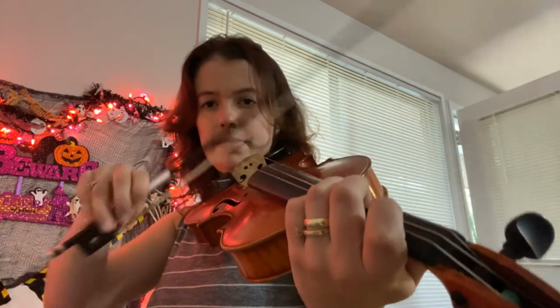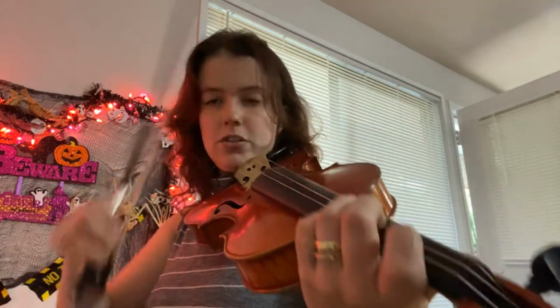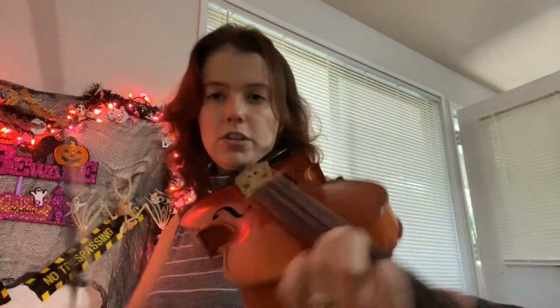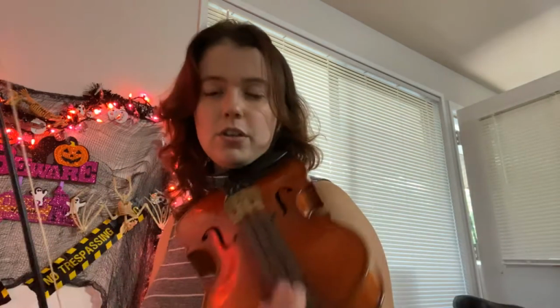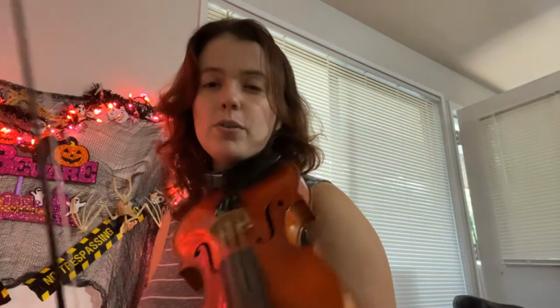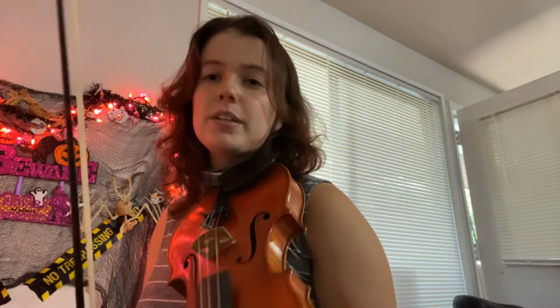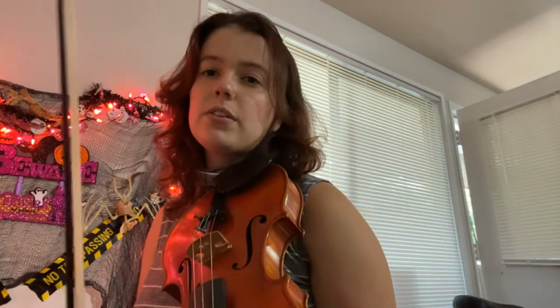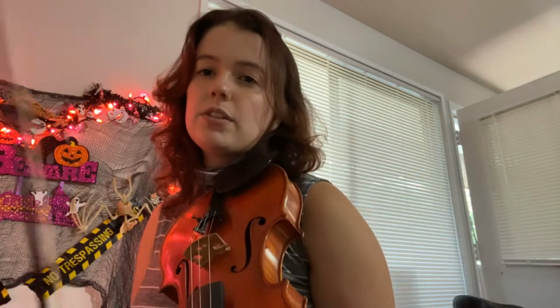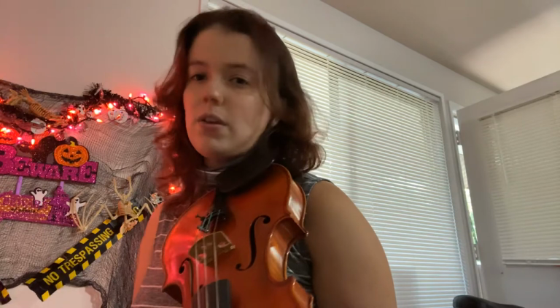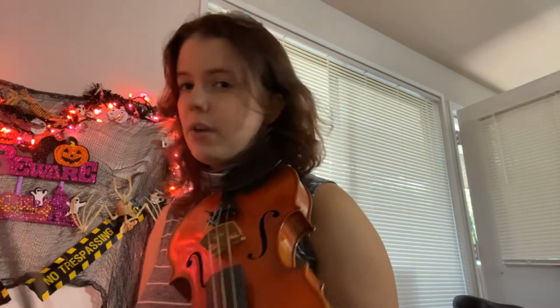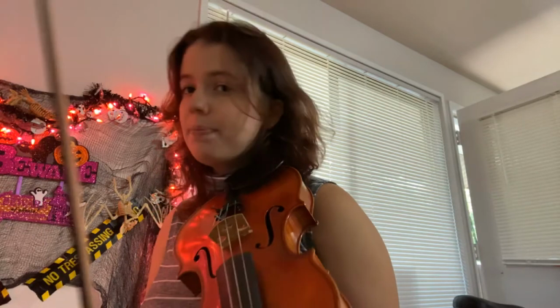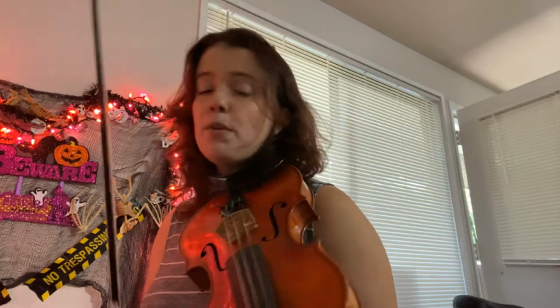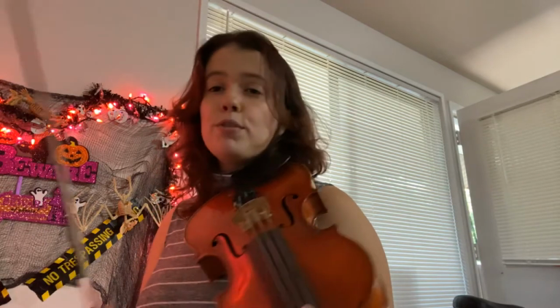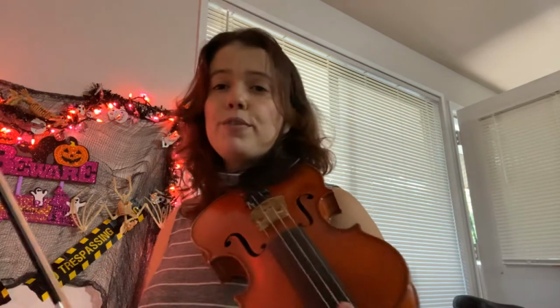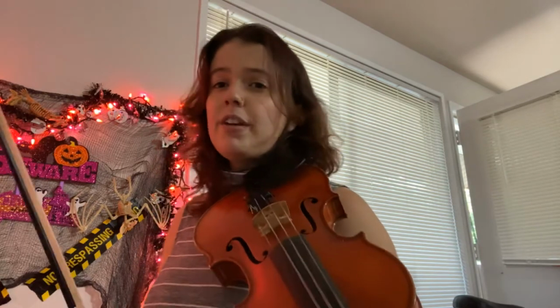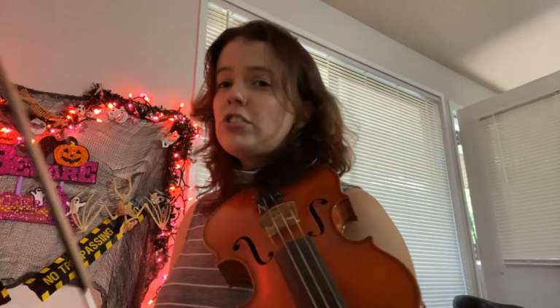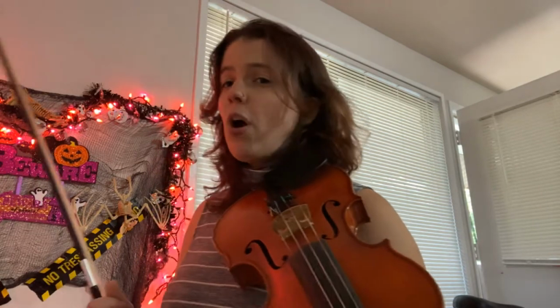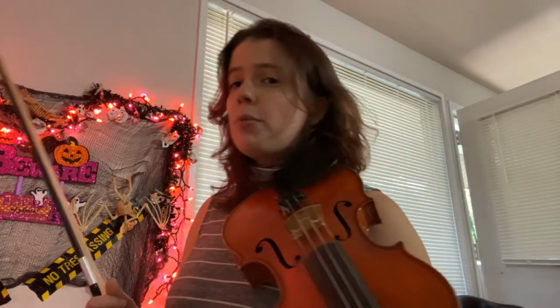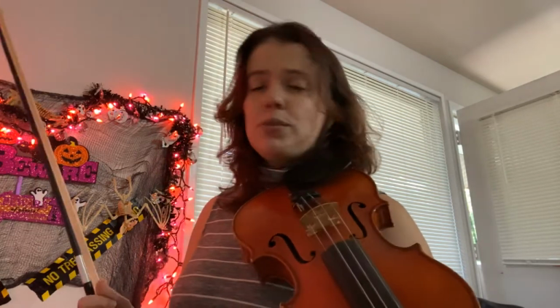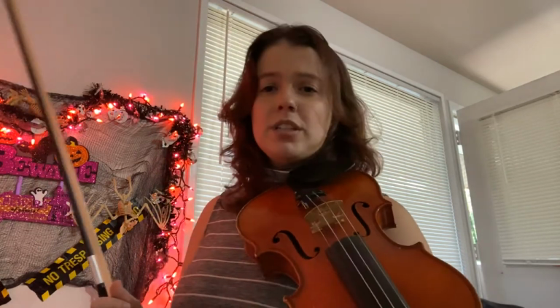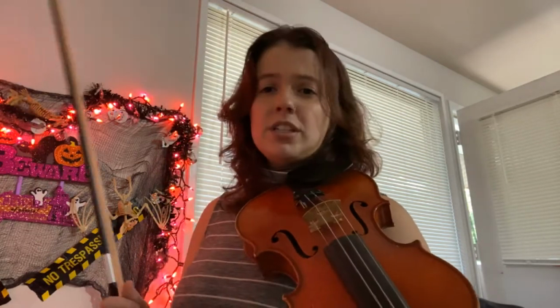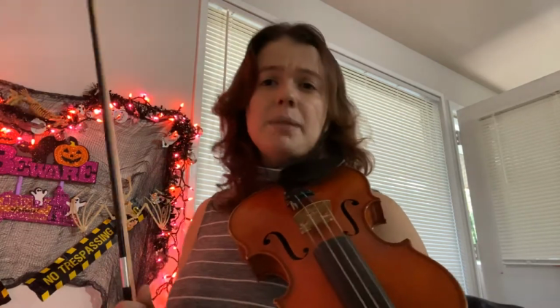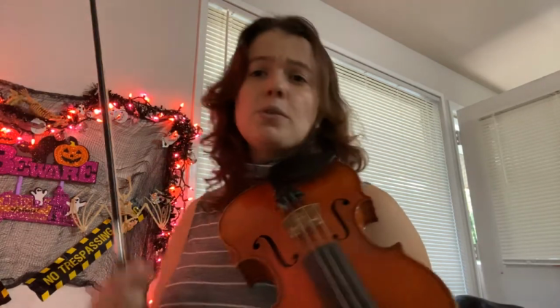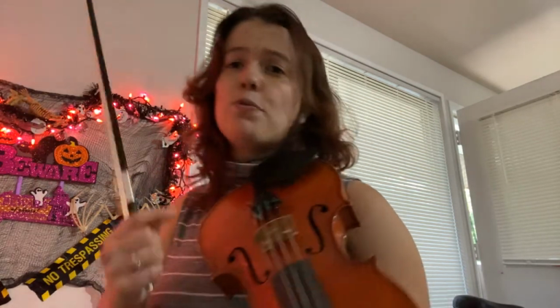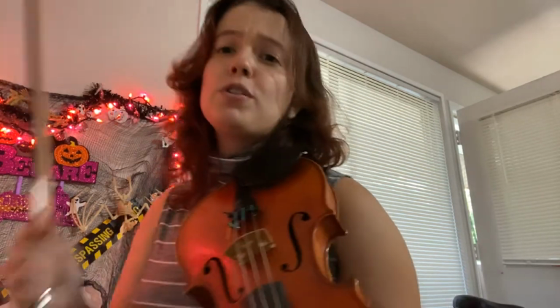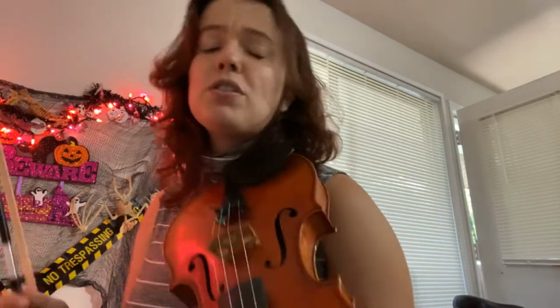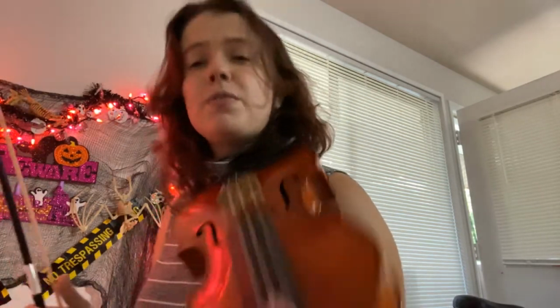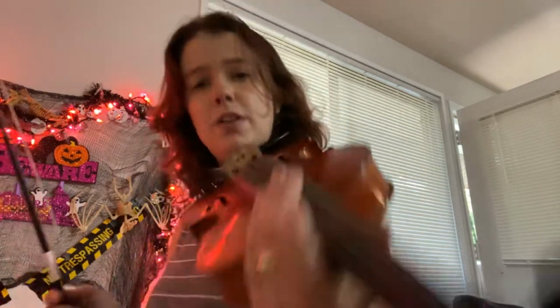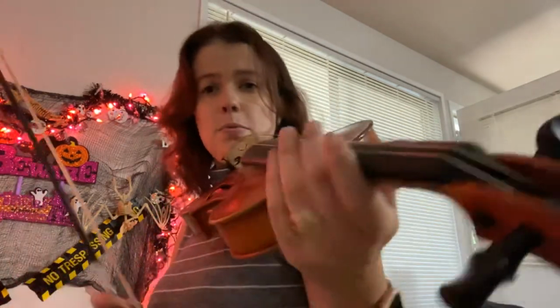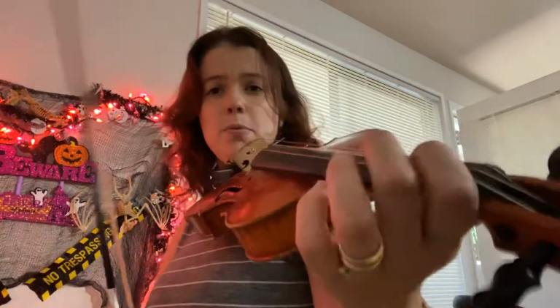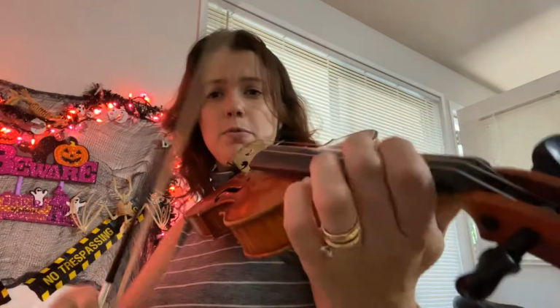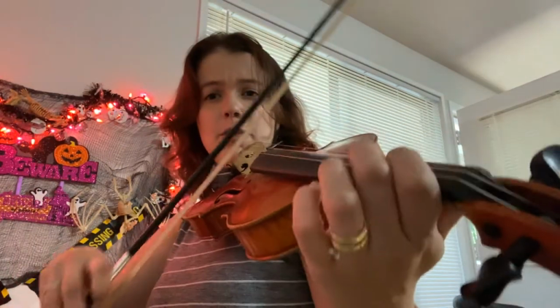Just like you're going down a scale, okay? For the variation, all we're doing is the same — so first and third fingers, but with a rhythm.